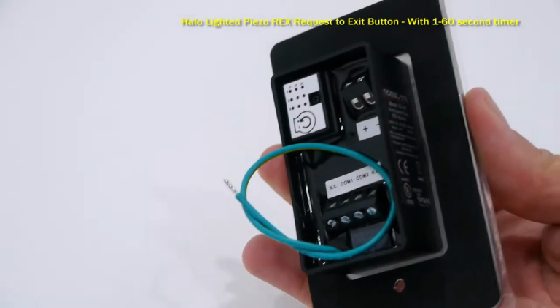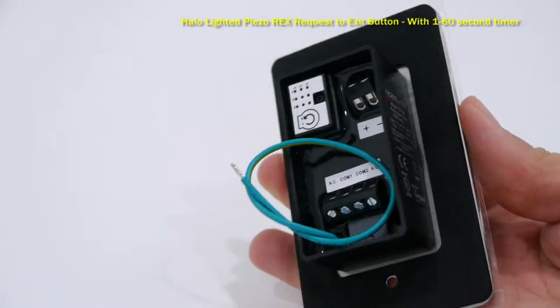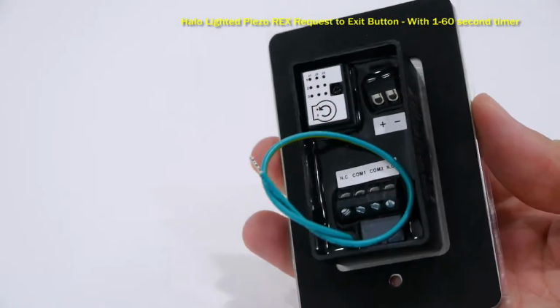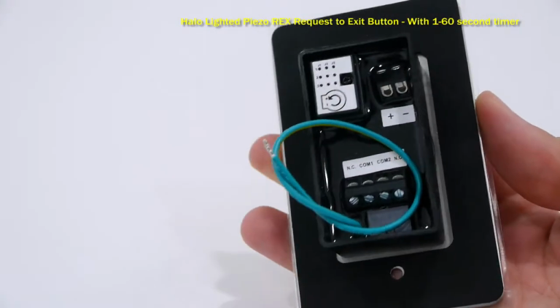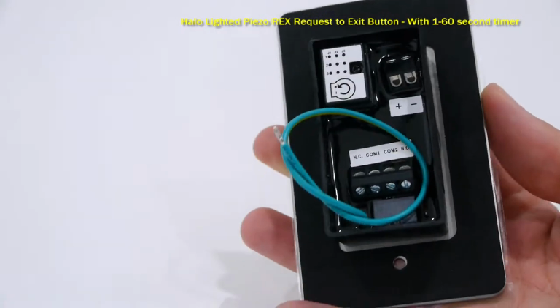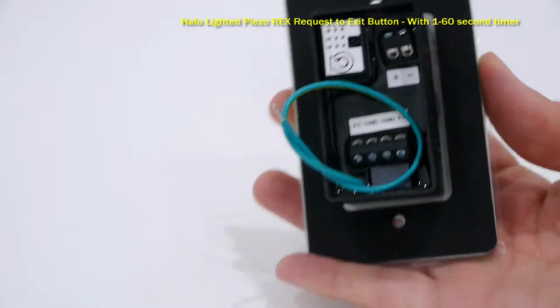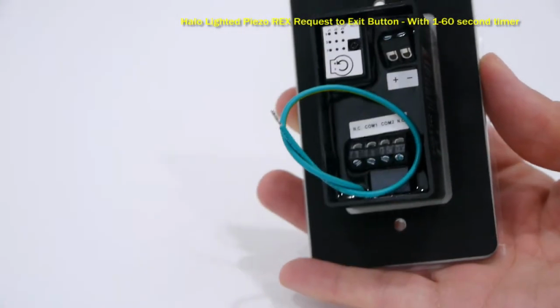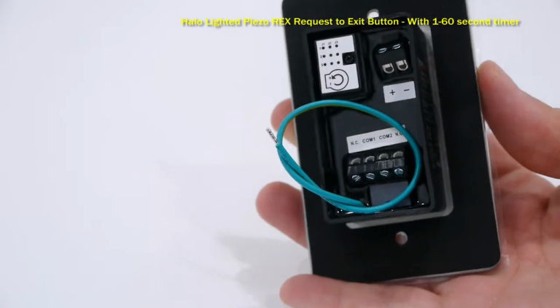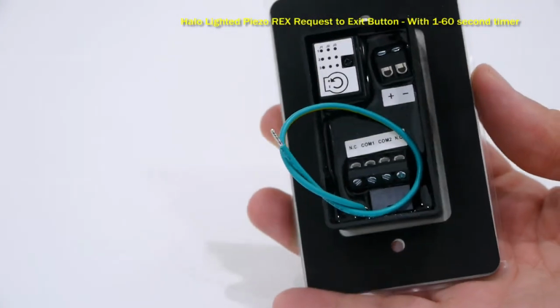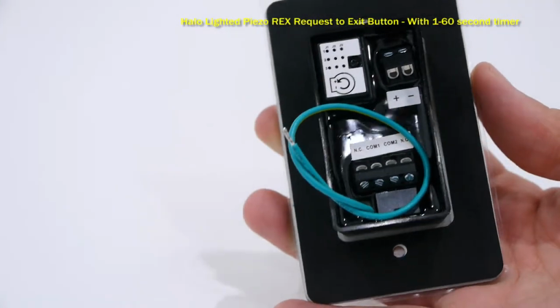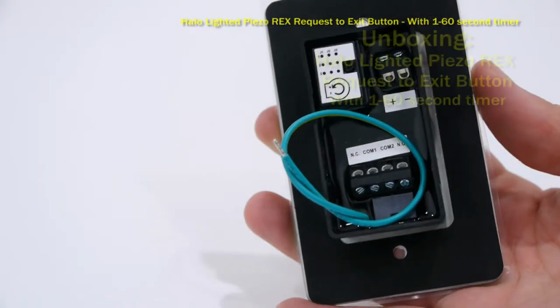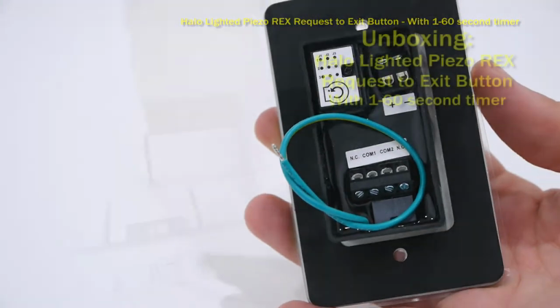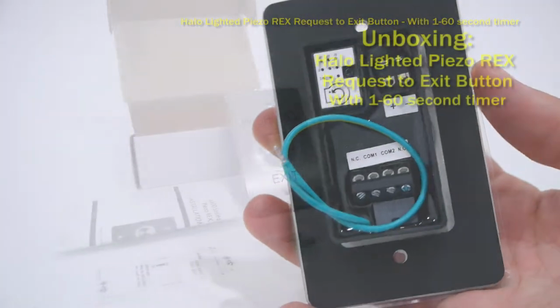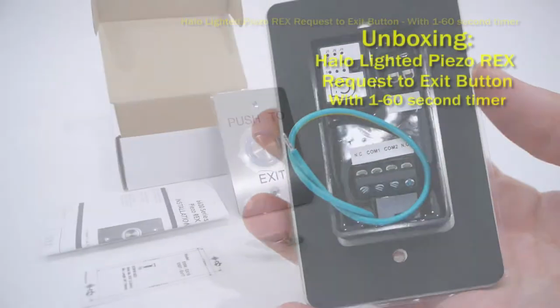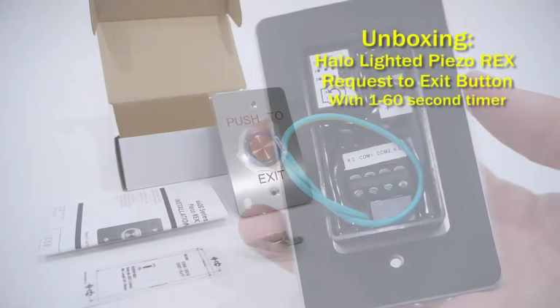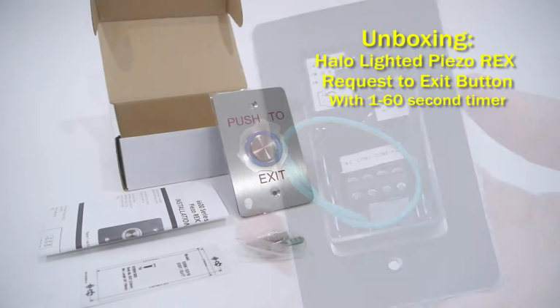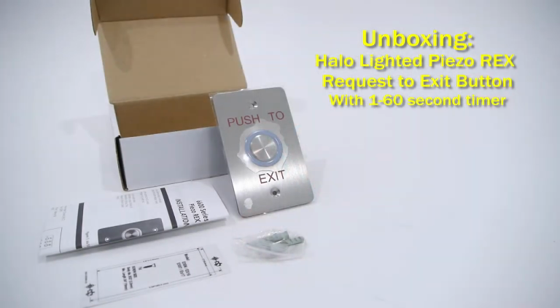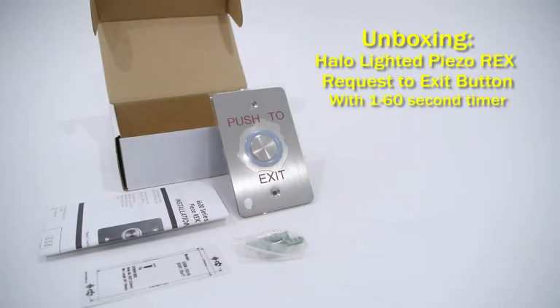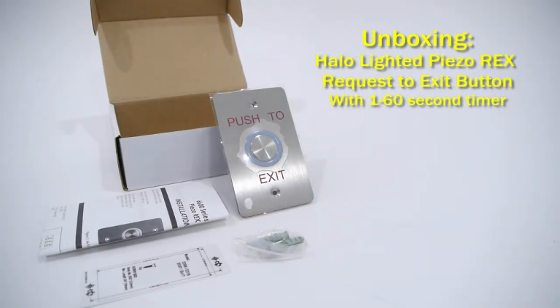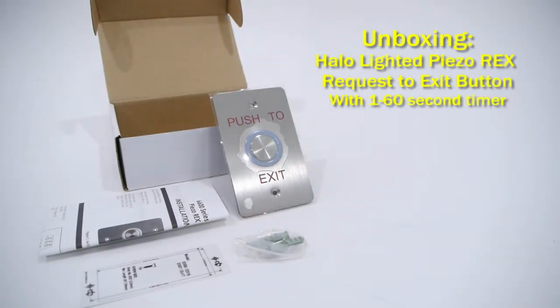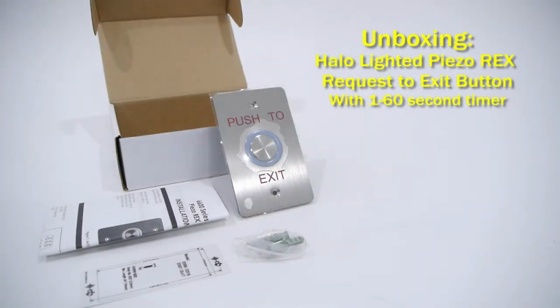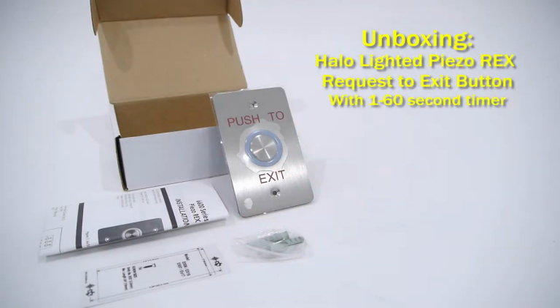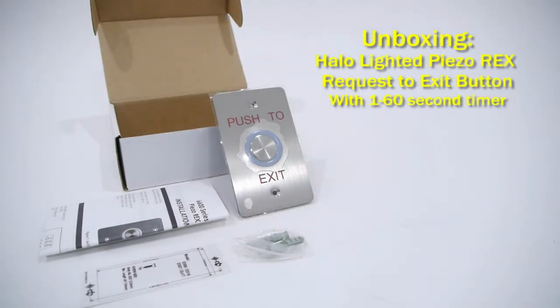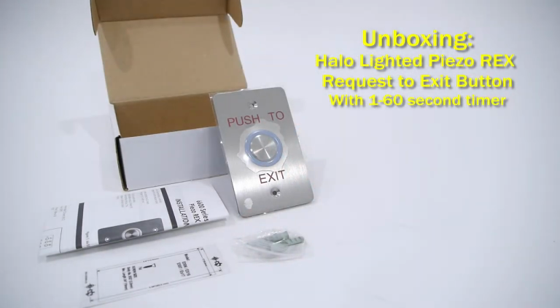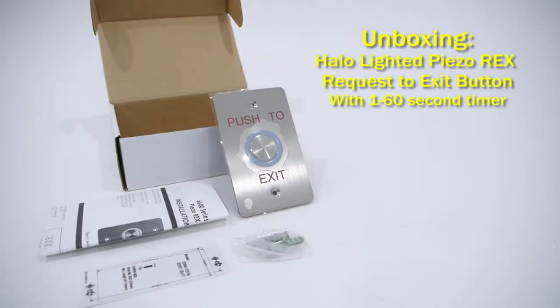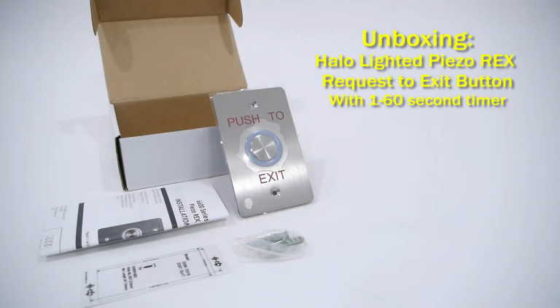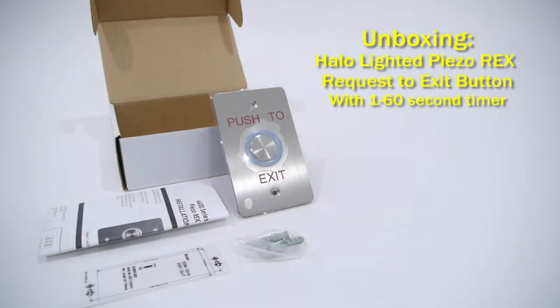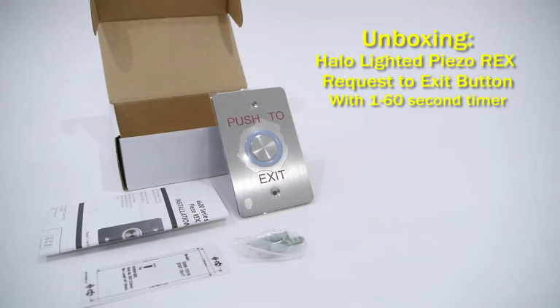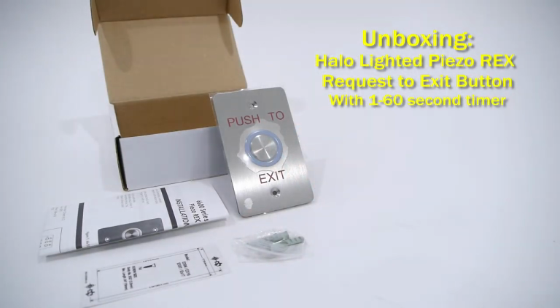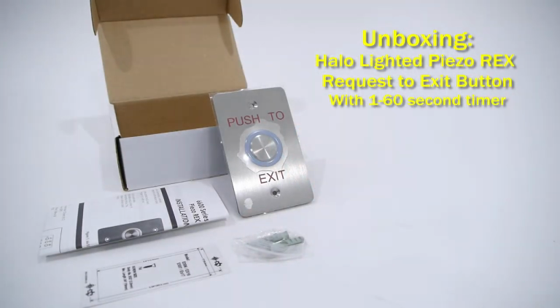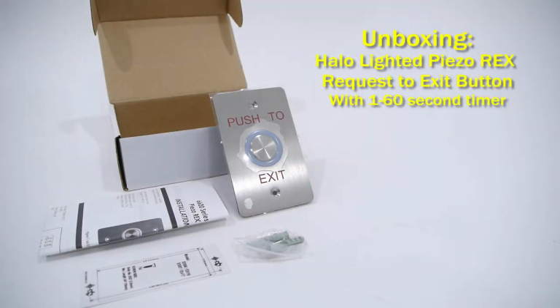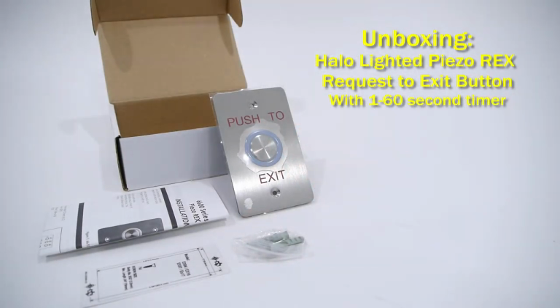It also has a 1 to 60 second timer, giving users enough time to open a door after the electromagnetic lock or electronic door strike releases.